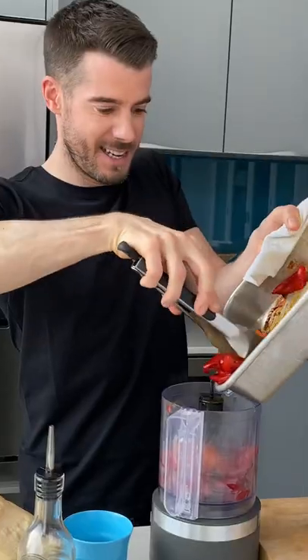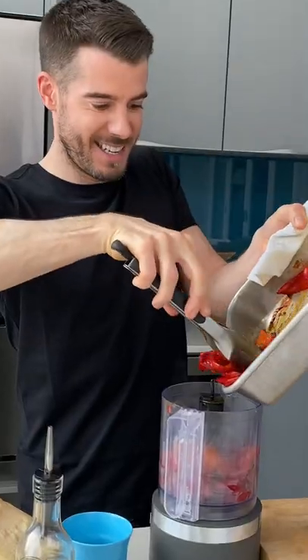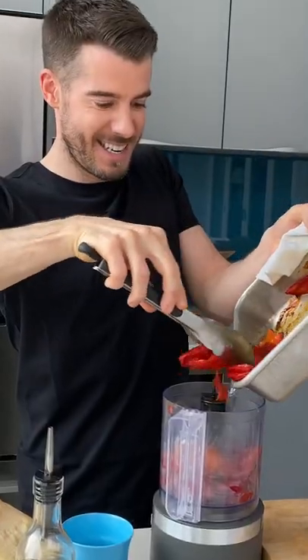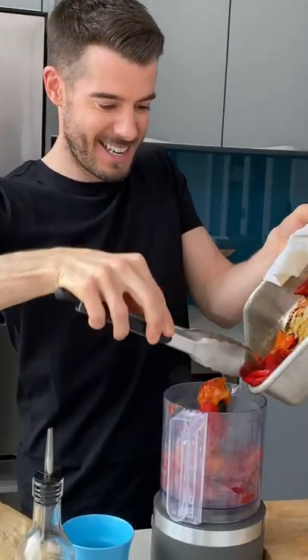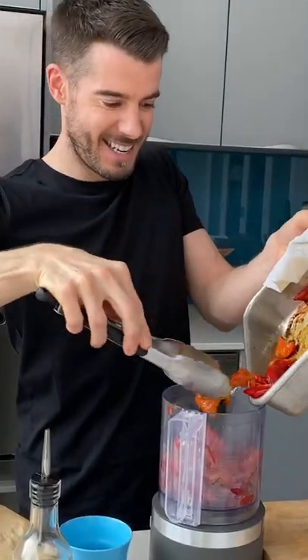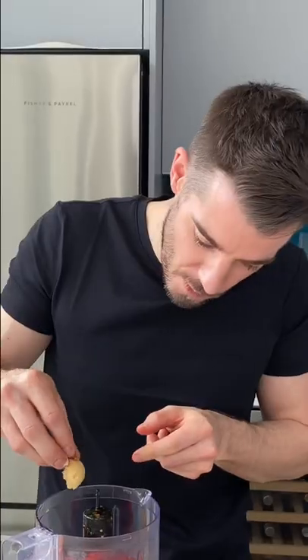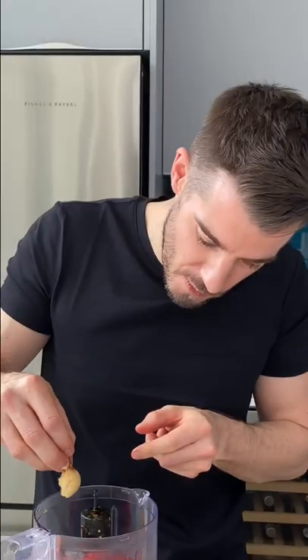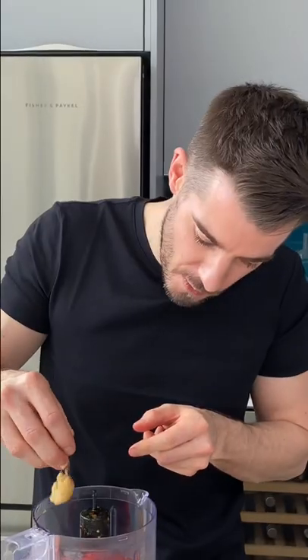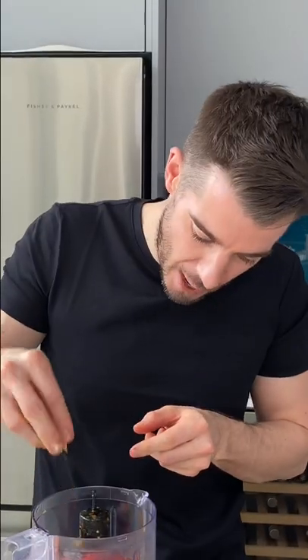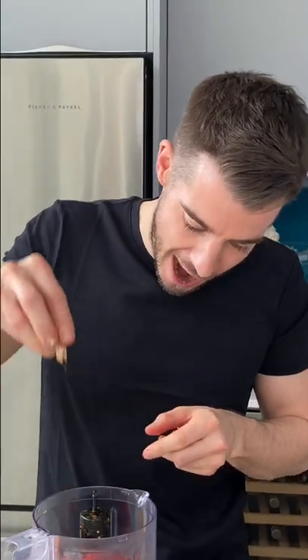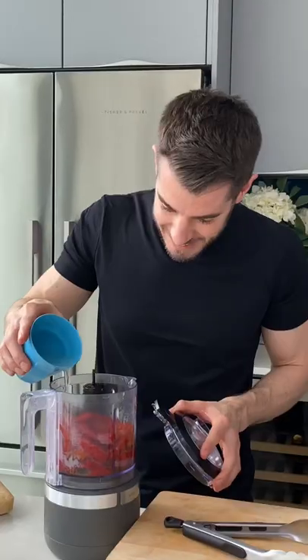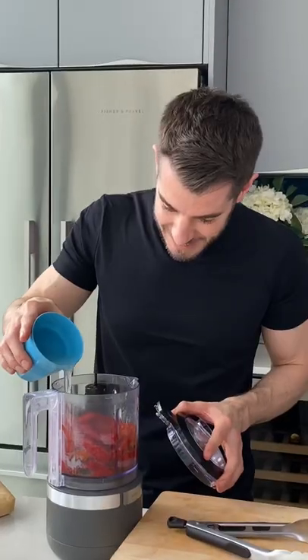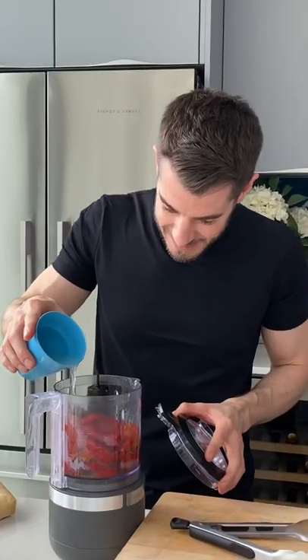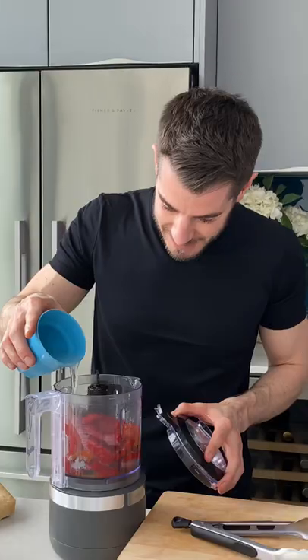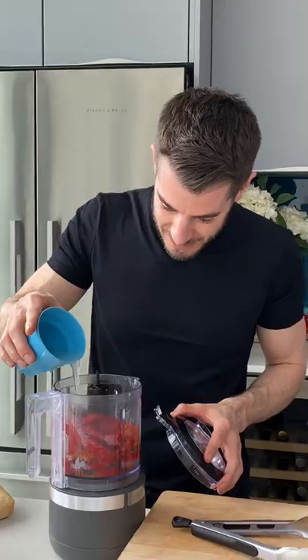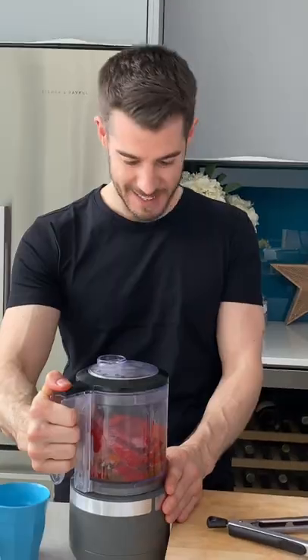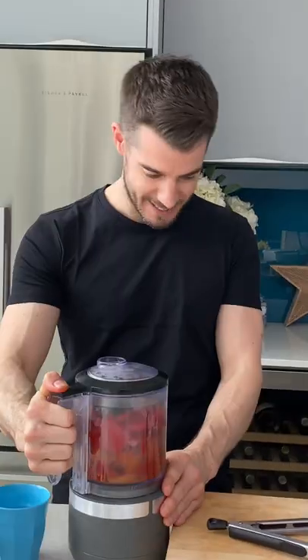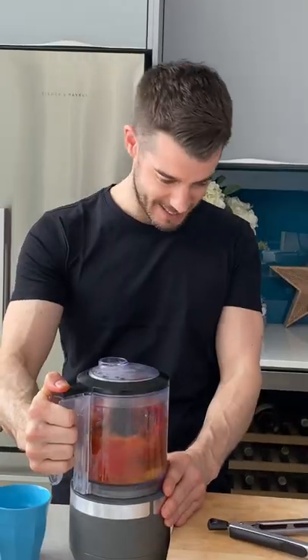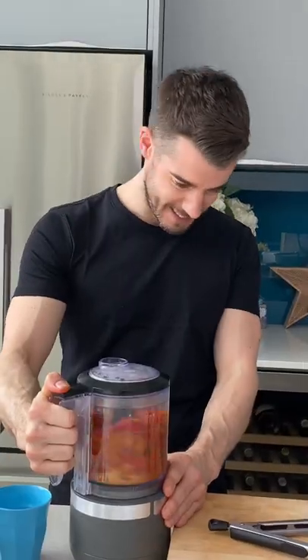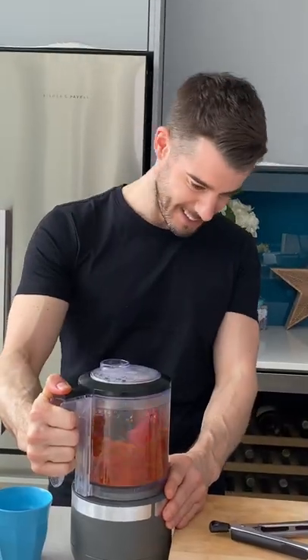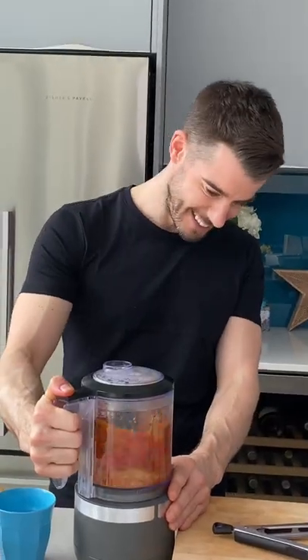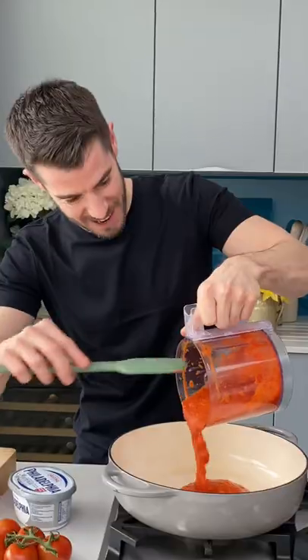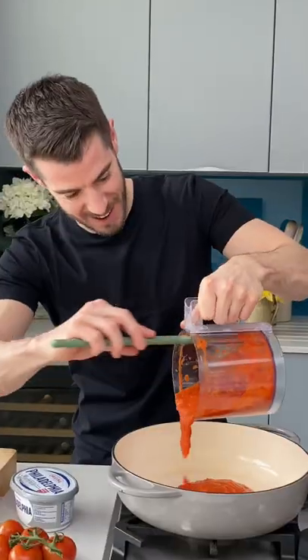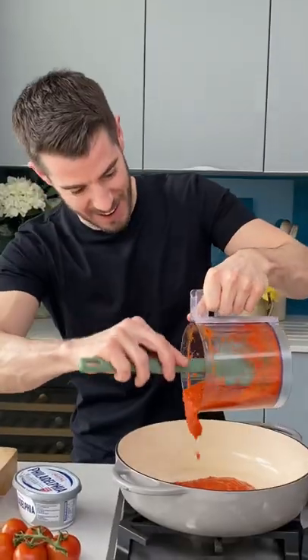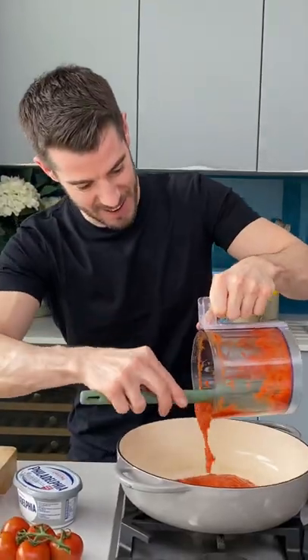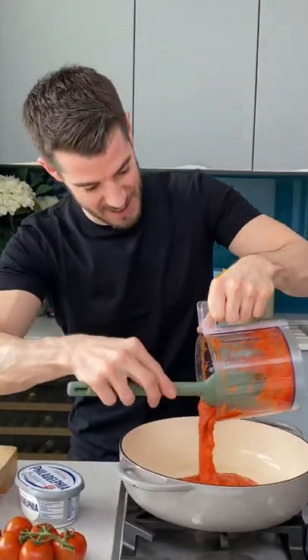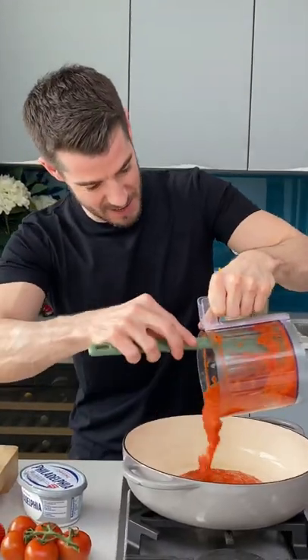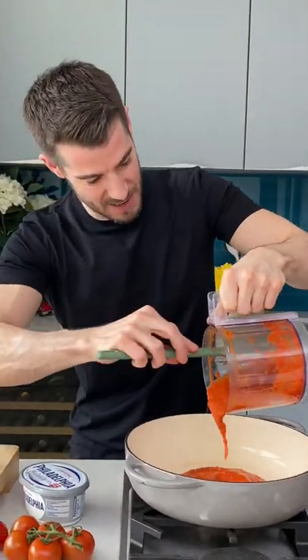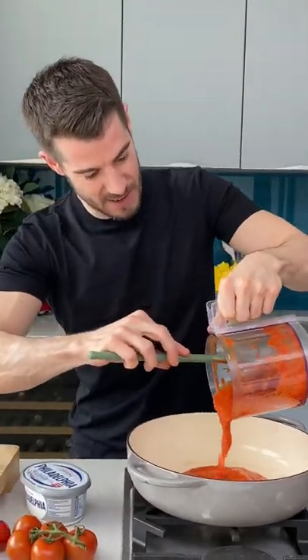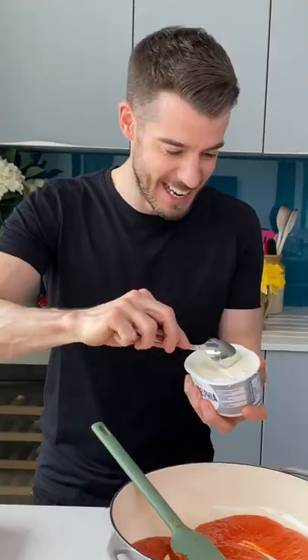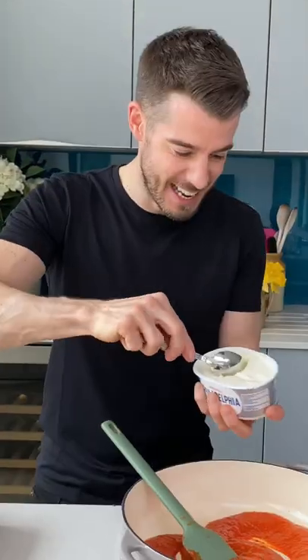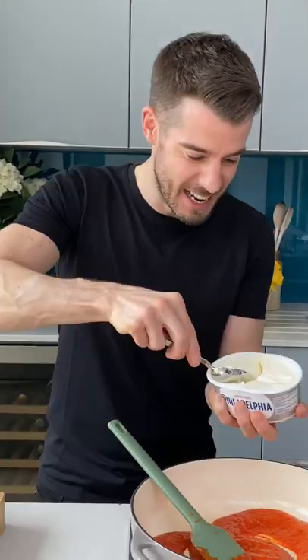Roast it until squidgy and shove it into a blender. Pop out your garlic, add a little water to loosen and then chuck that into a pan.